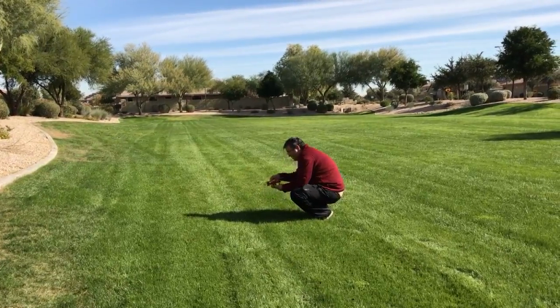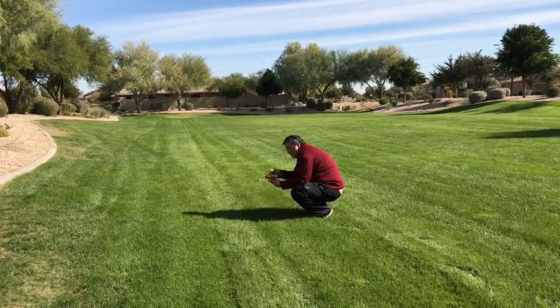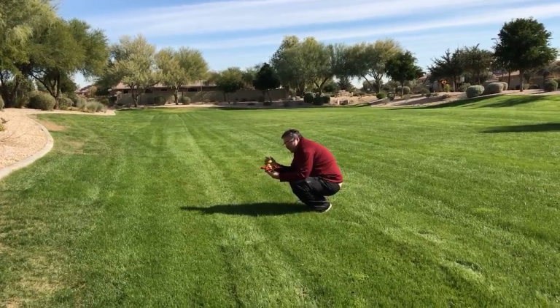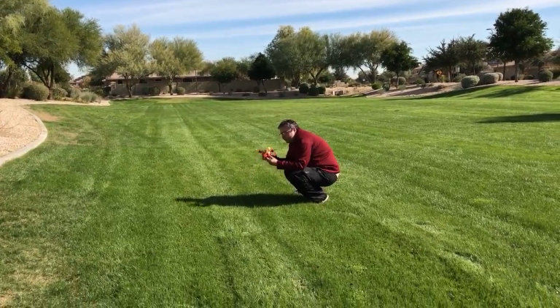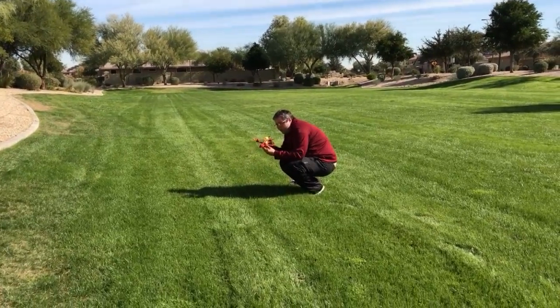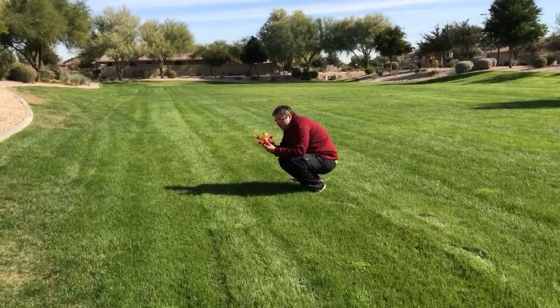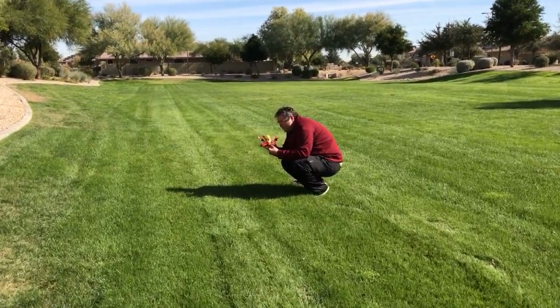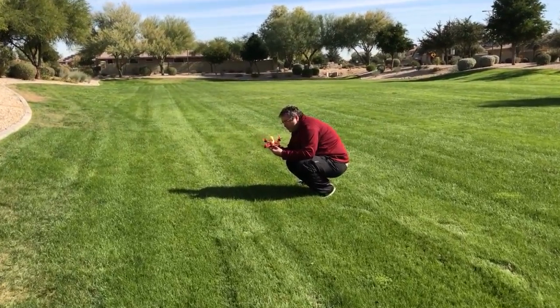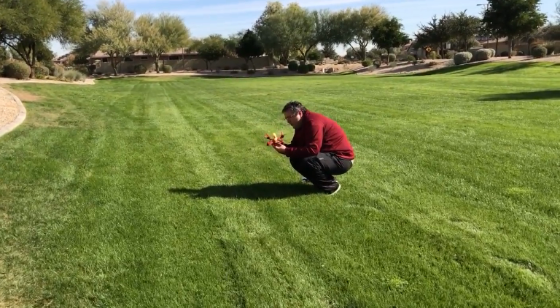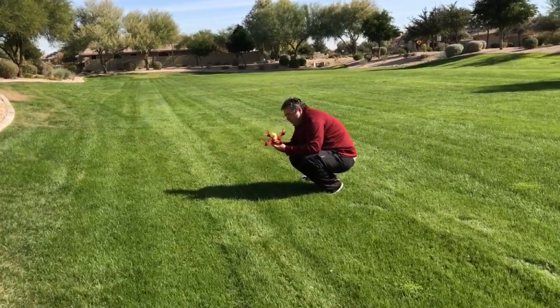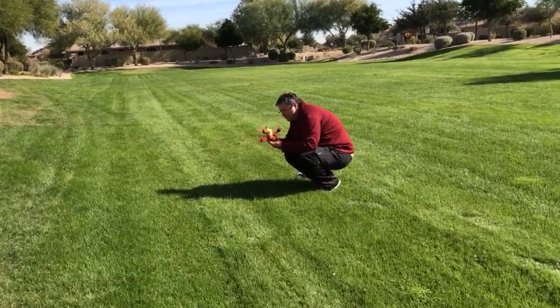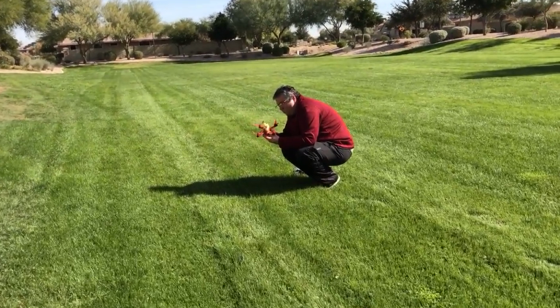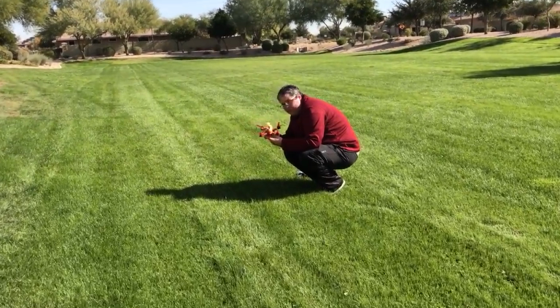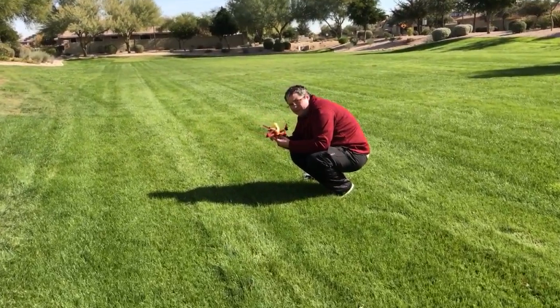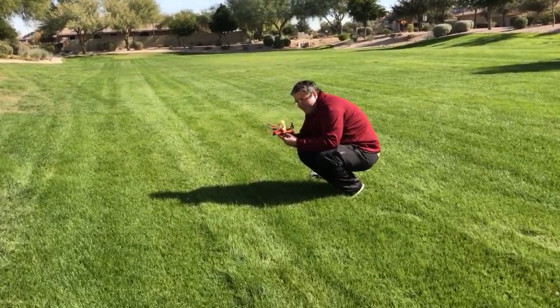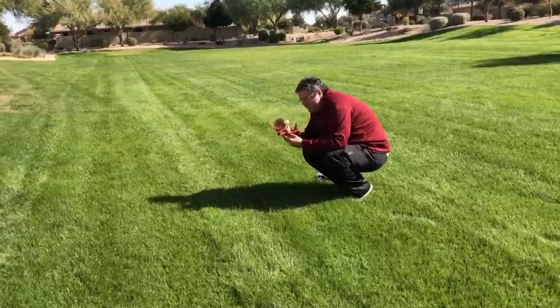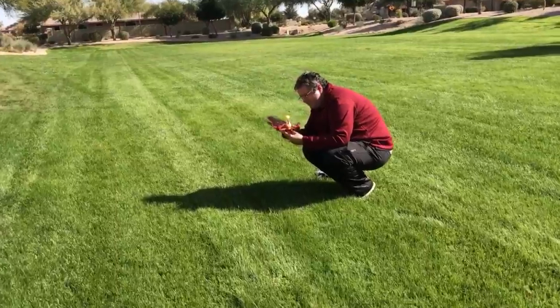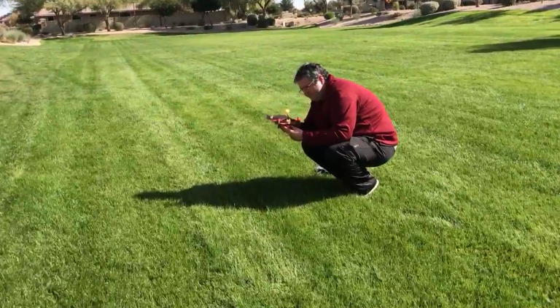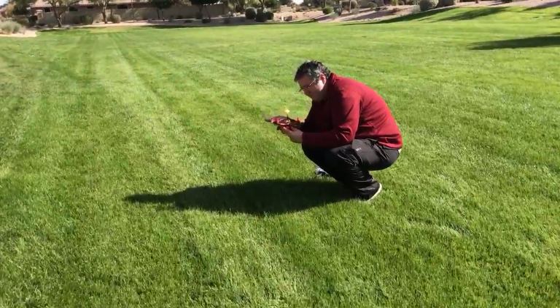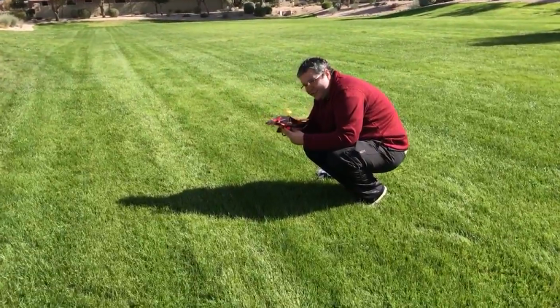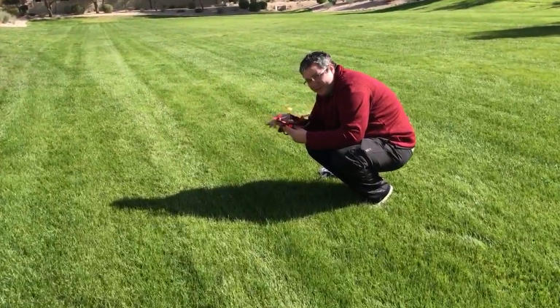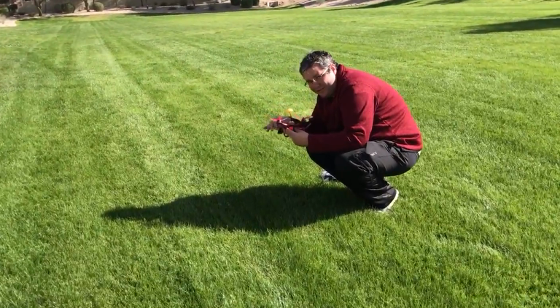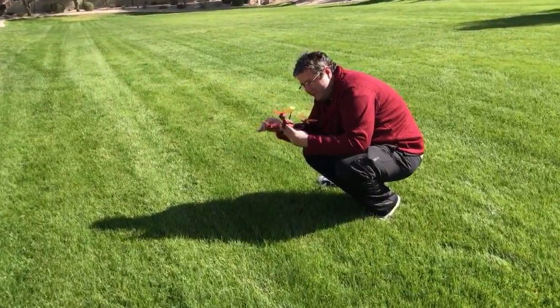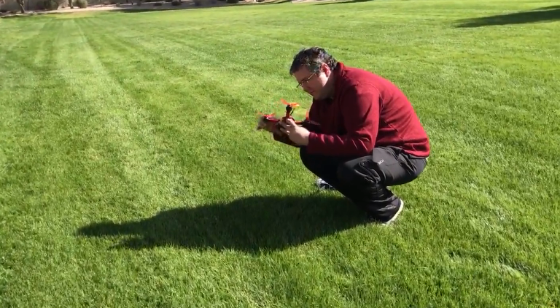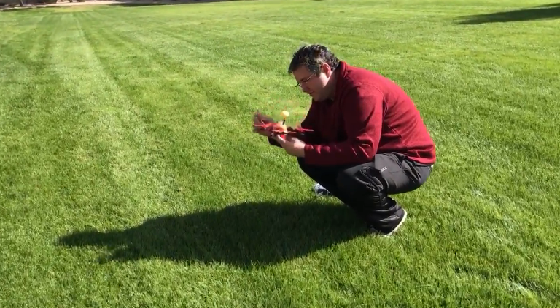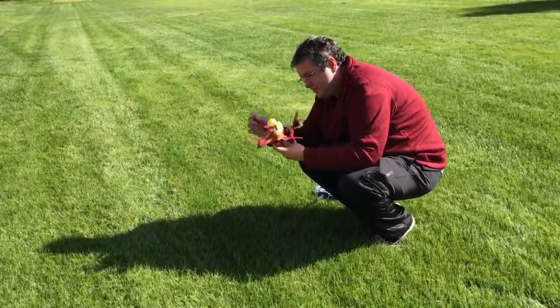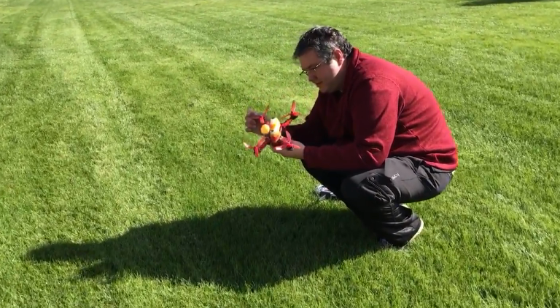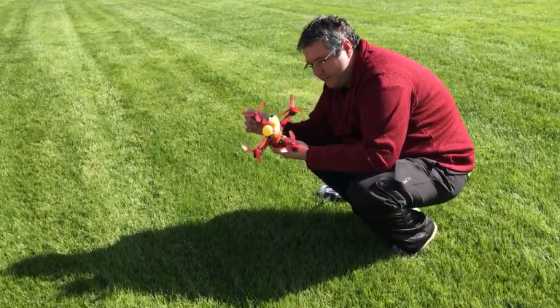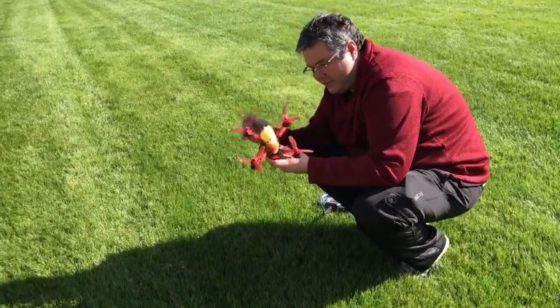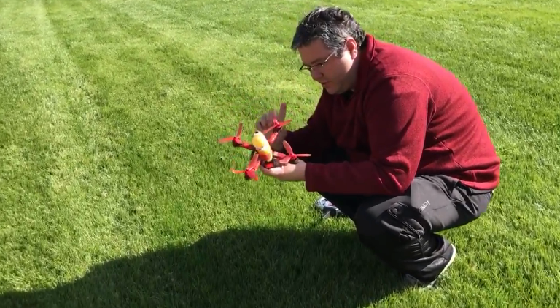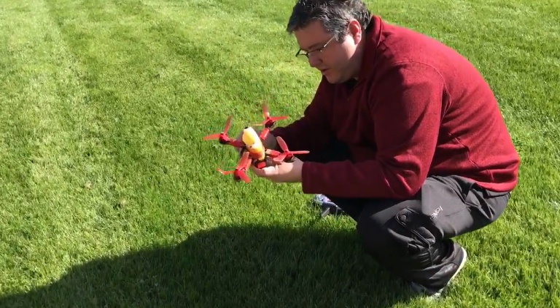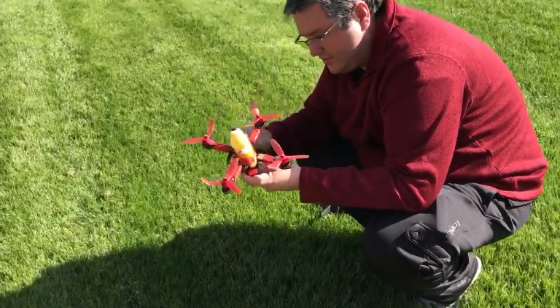Each one of these props only has one piece that is straight. They're bent pretty crazy.